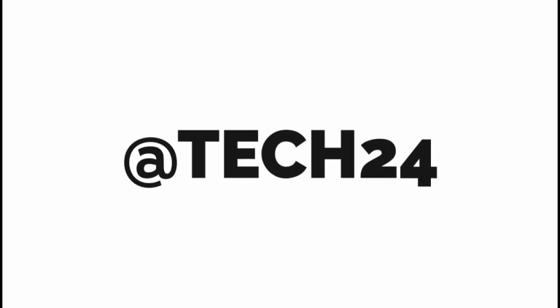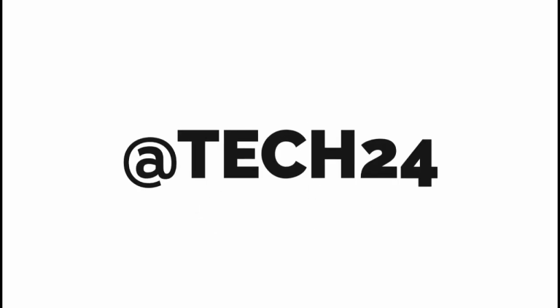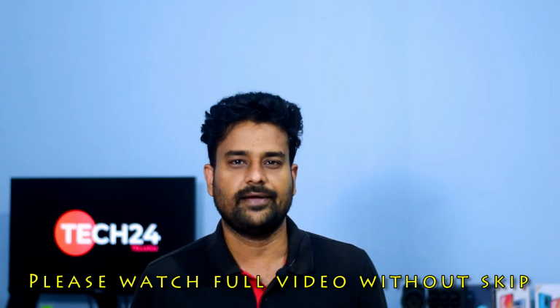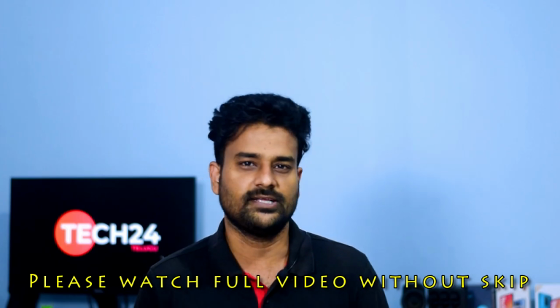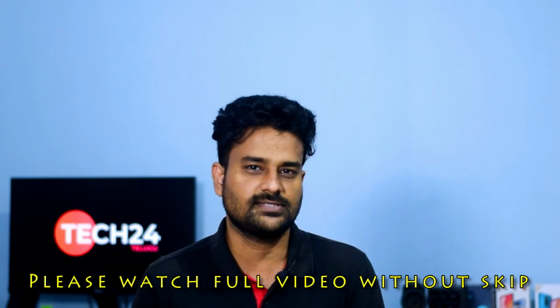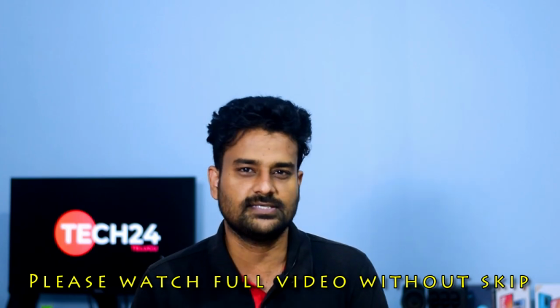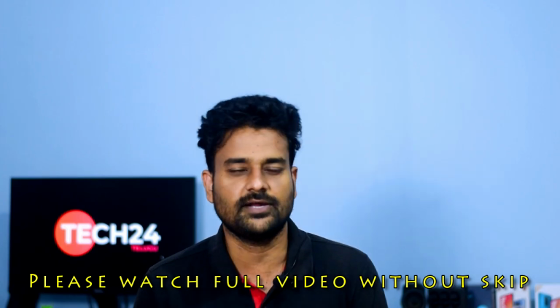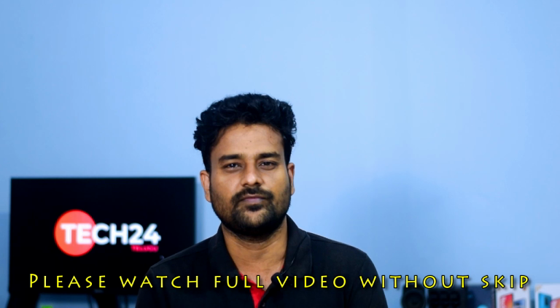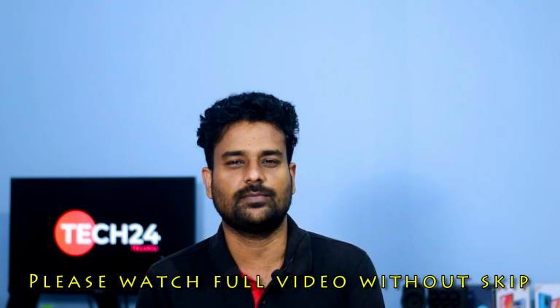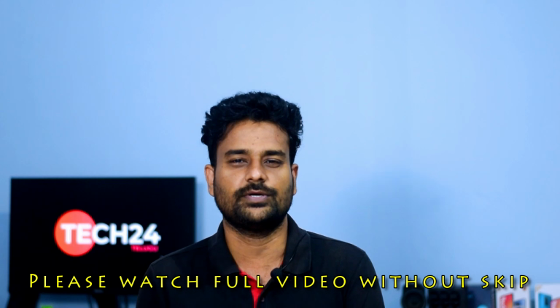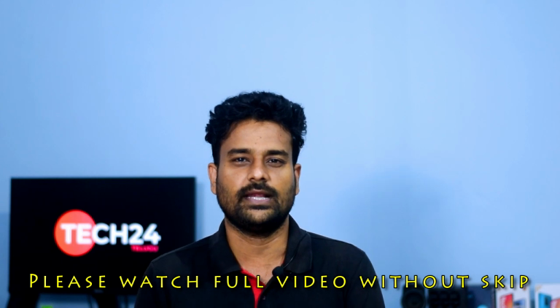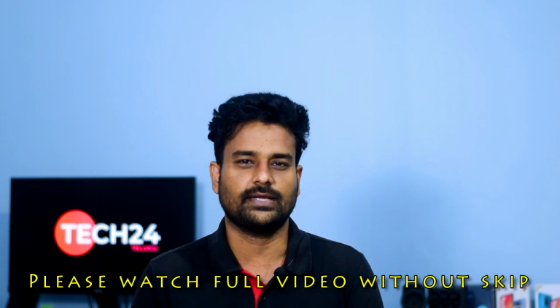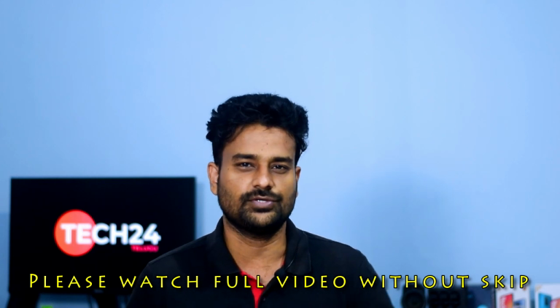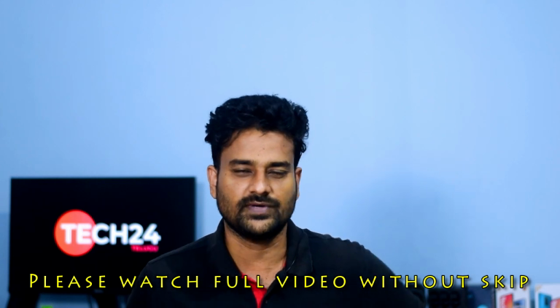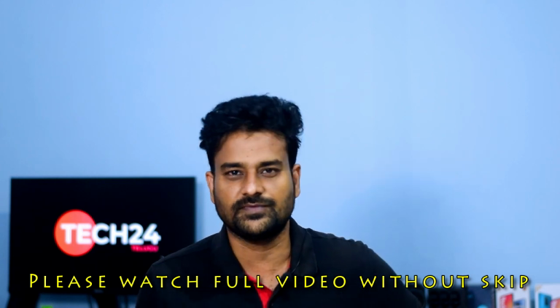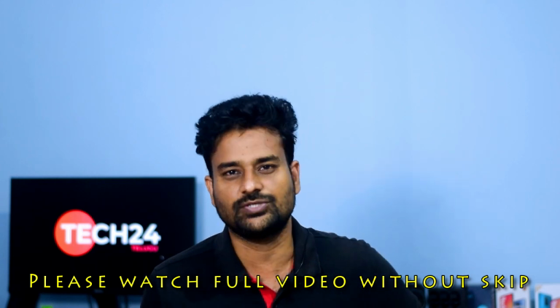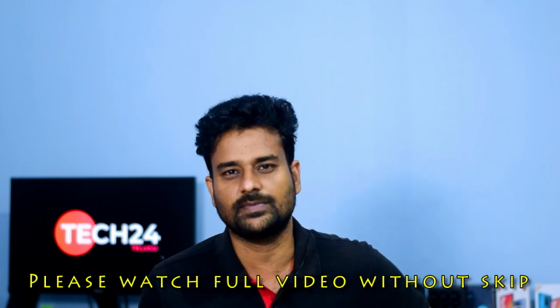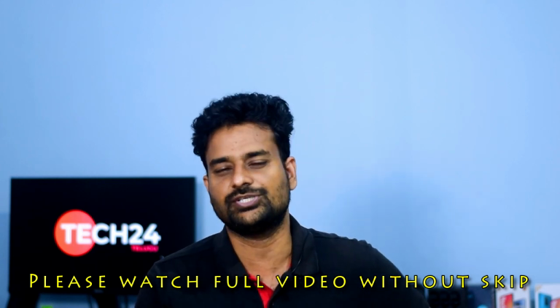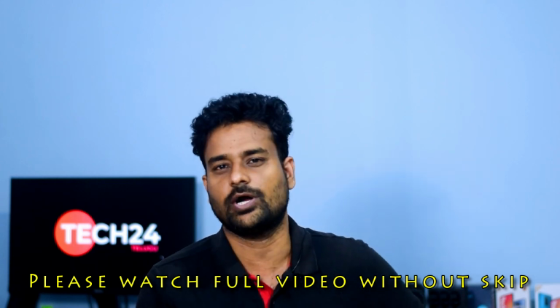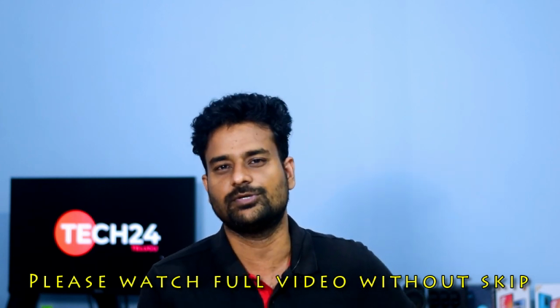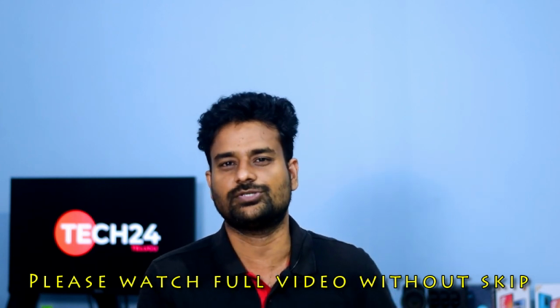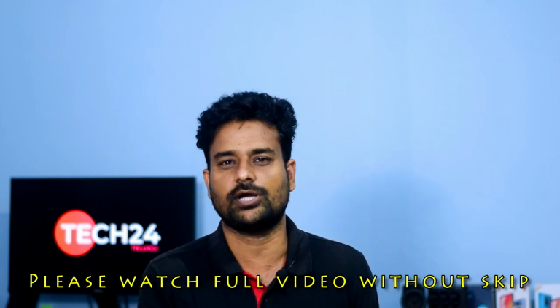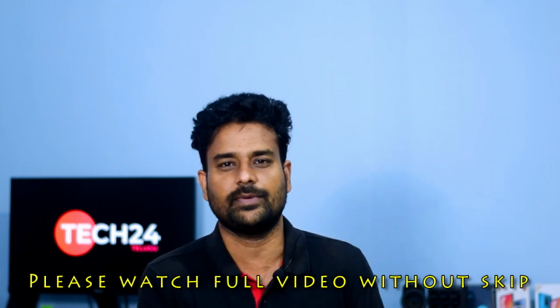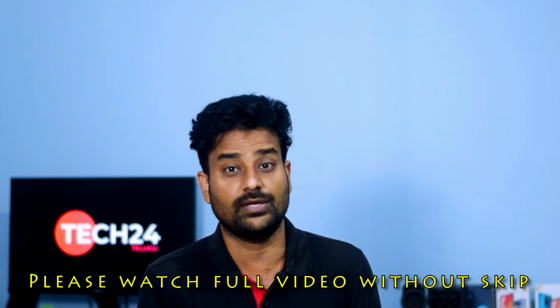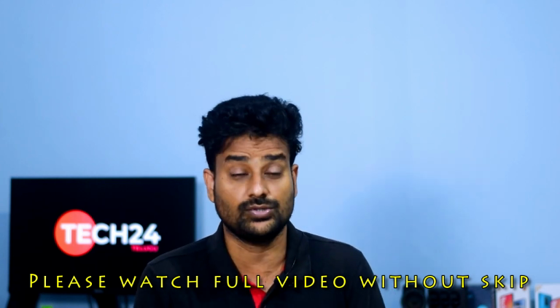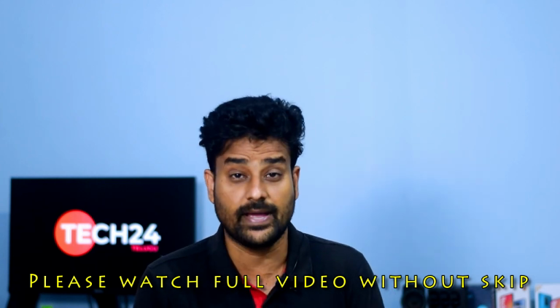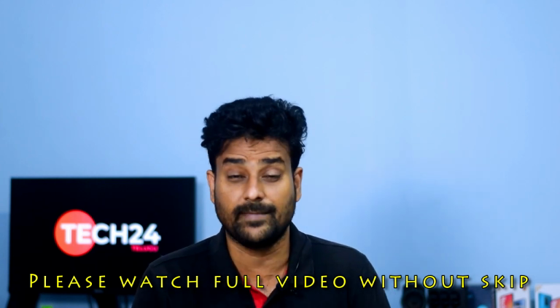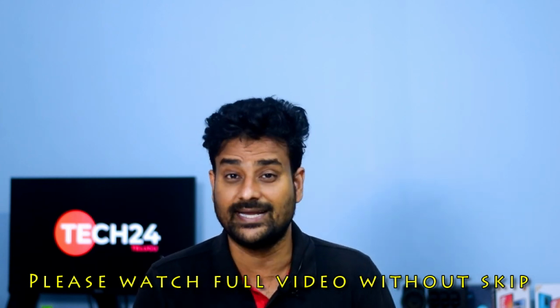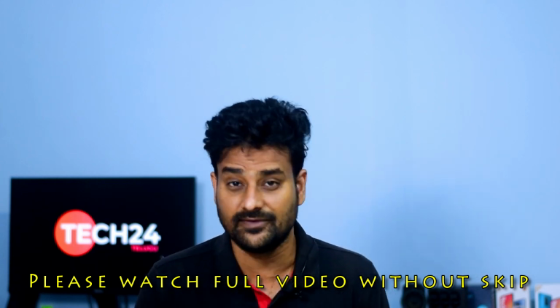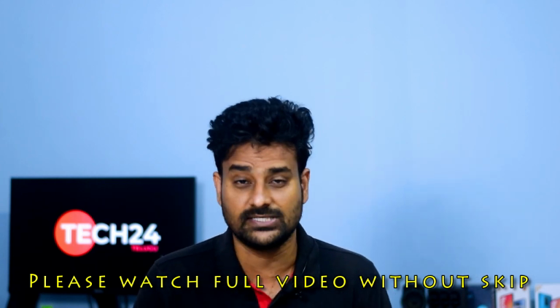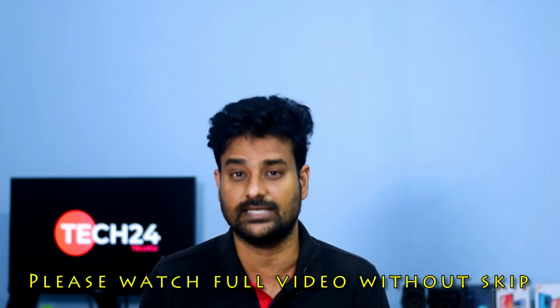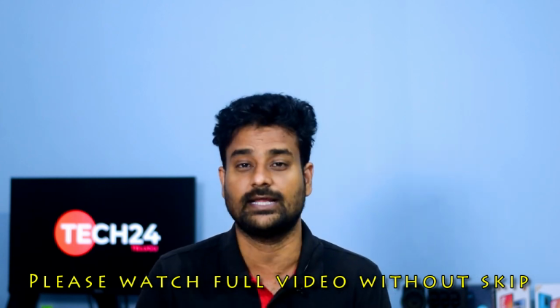Hi friends, this is Navin. Welcome to Daily Tech News. Friends, first news: we are launching a Xiaomi Mi TV Stick today.